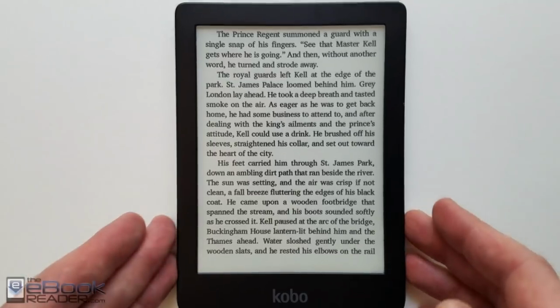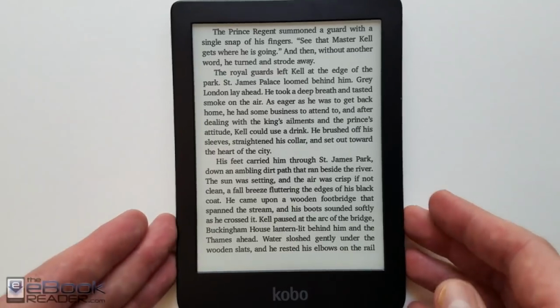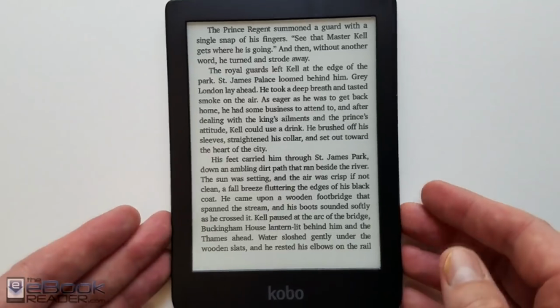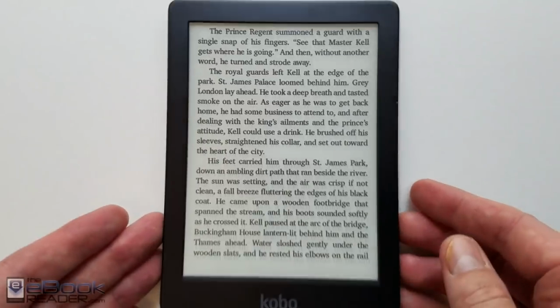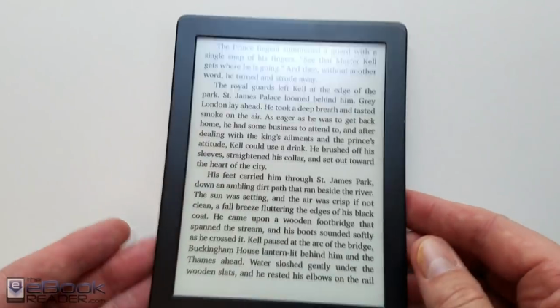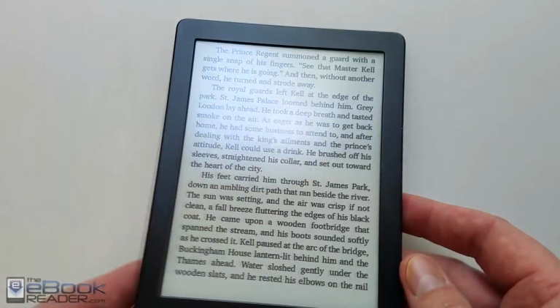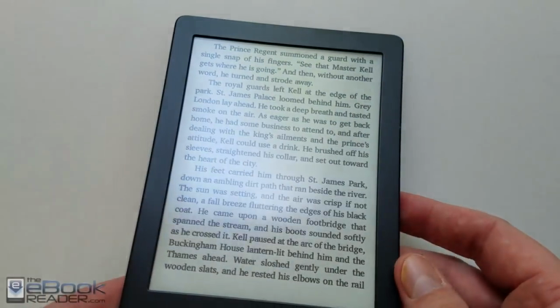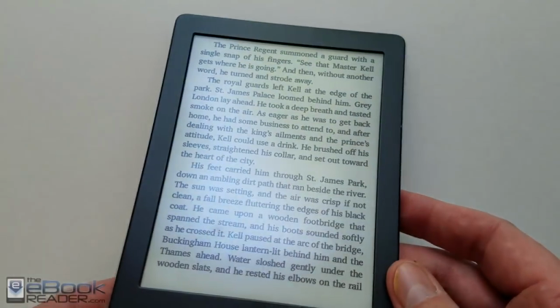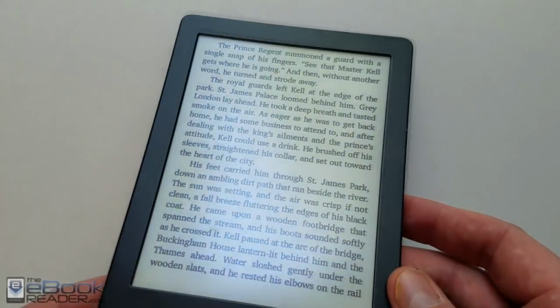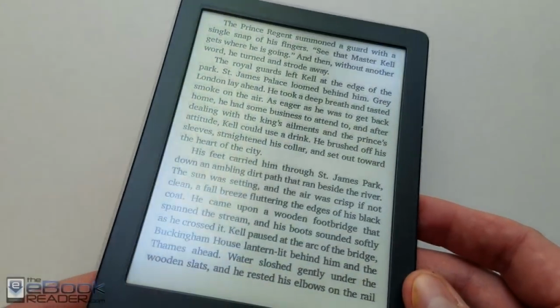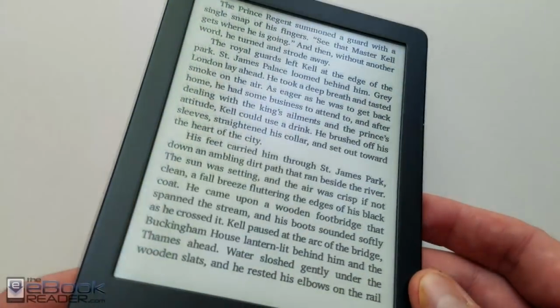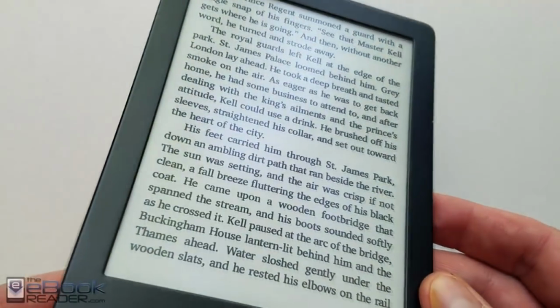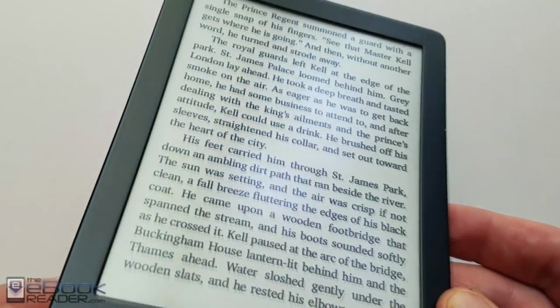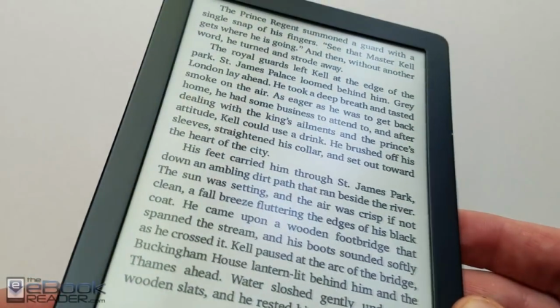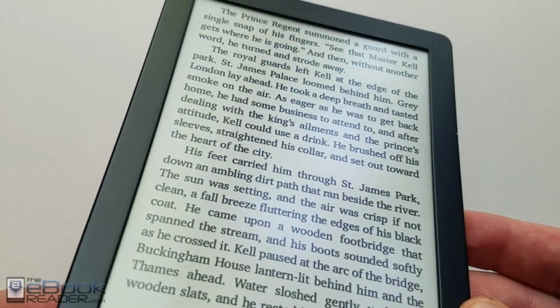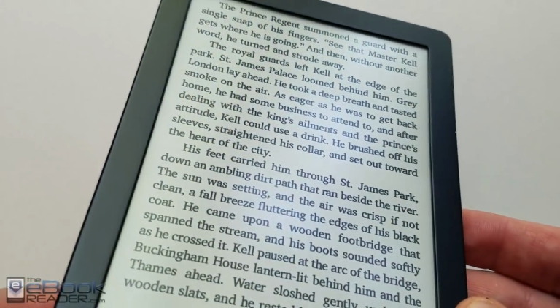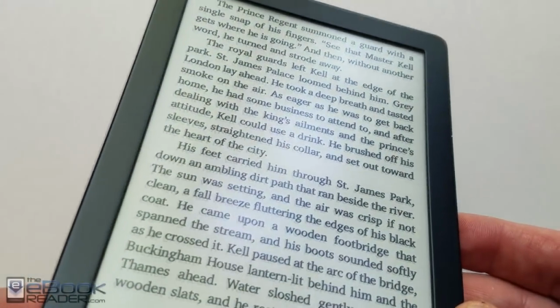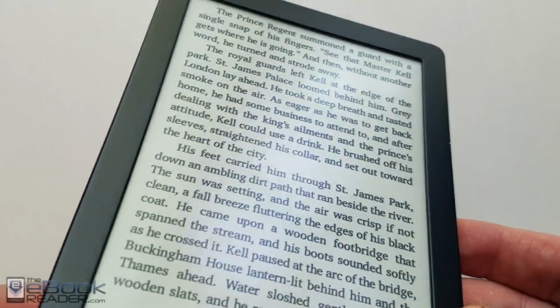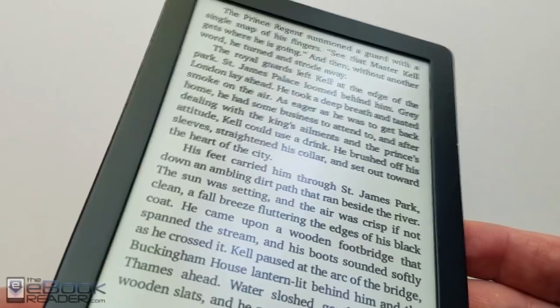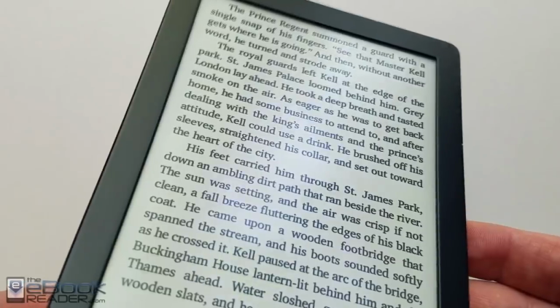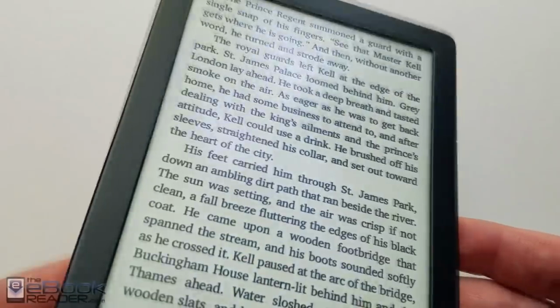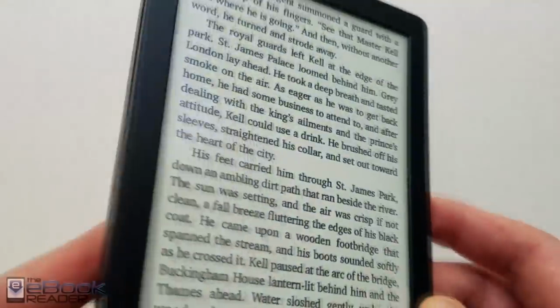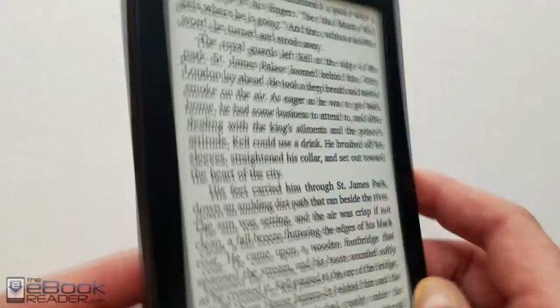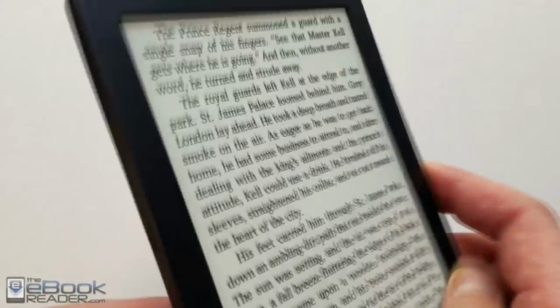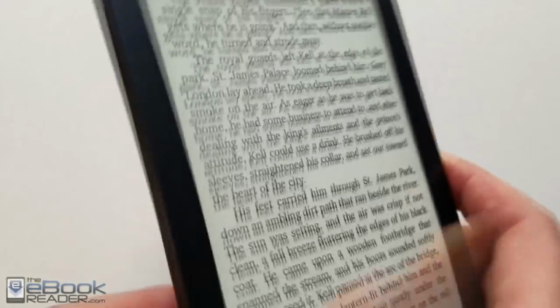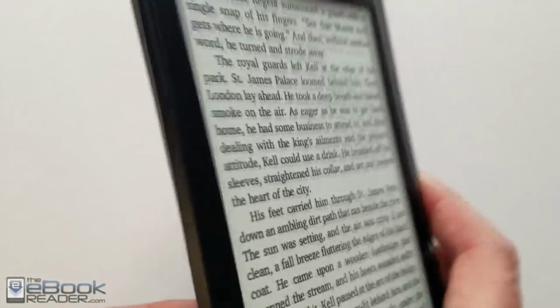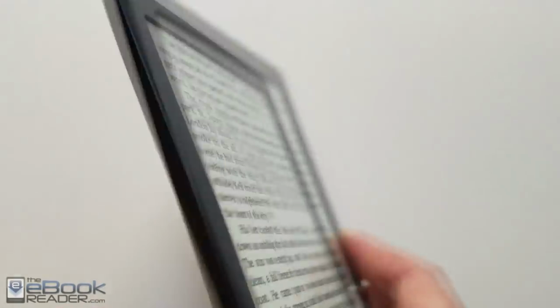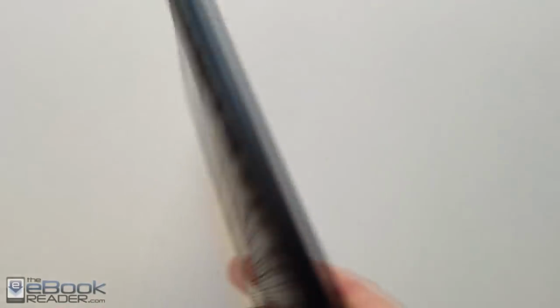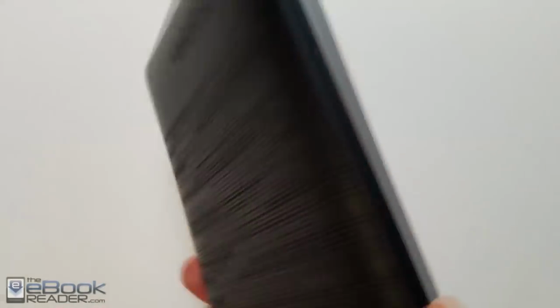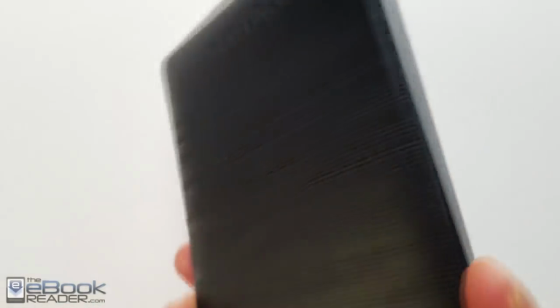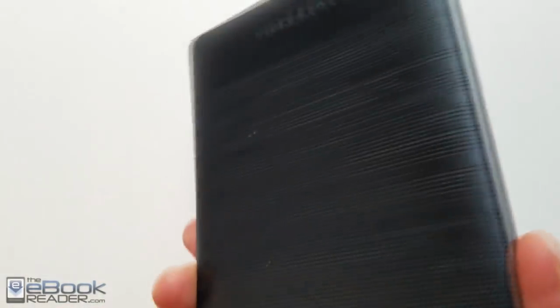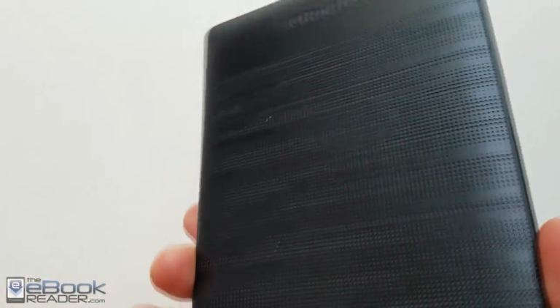We got another review for you here today. We got the Kobo Clara HD. This is Kobo's latest 6-inch e-book reader.